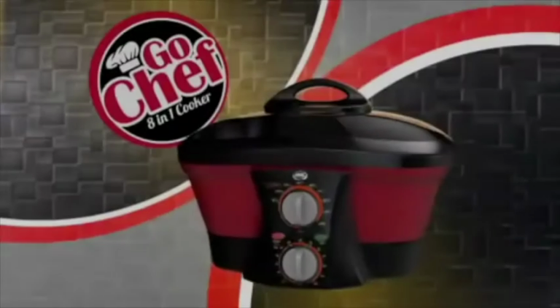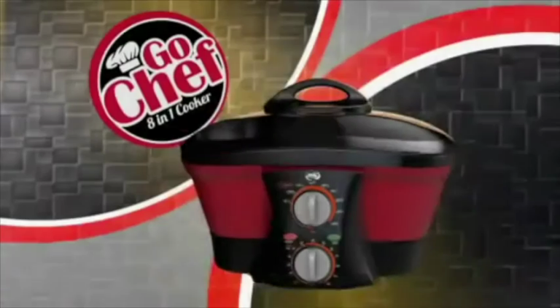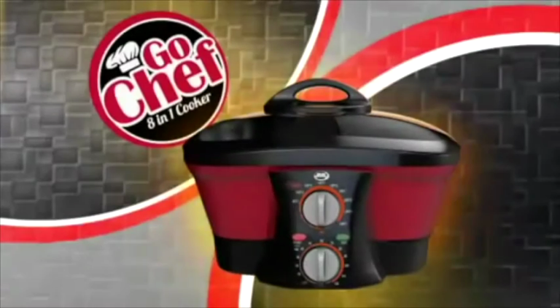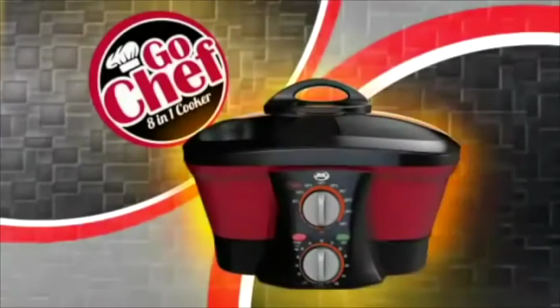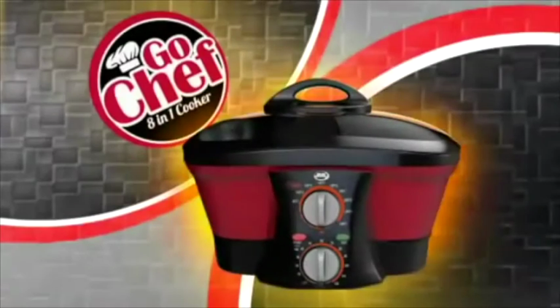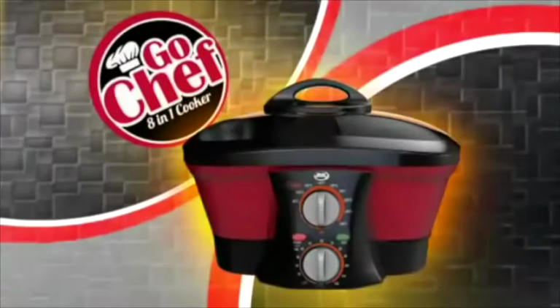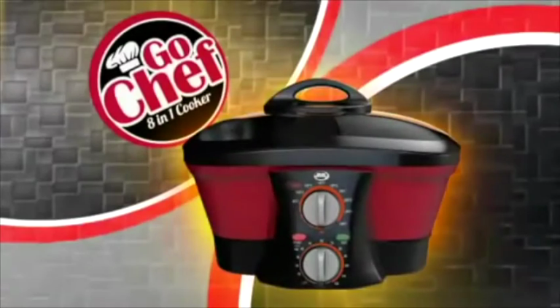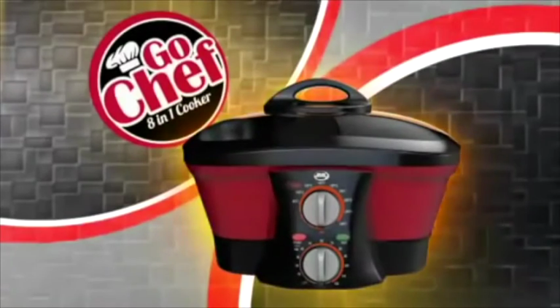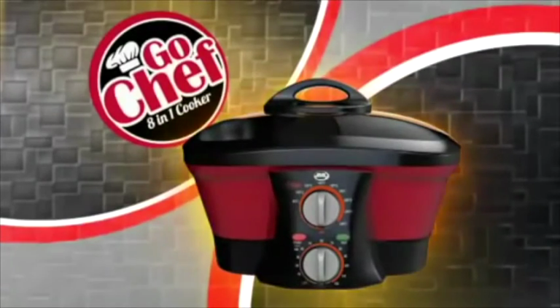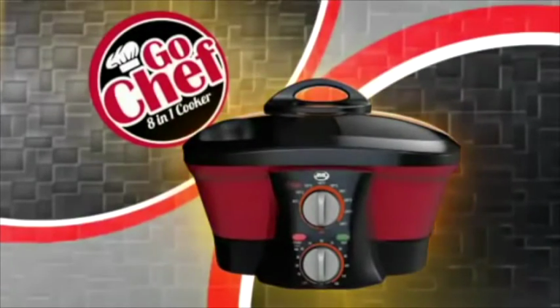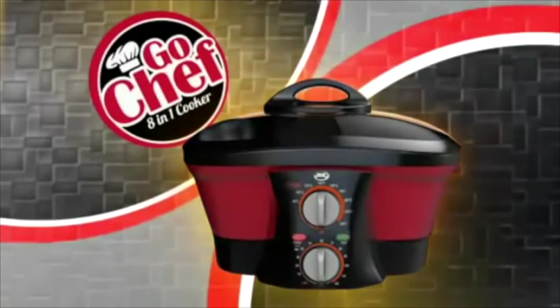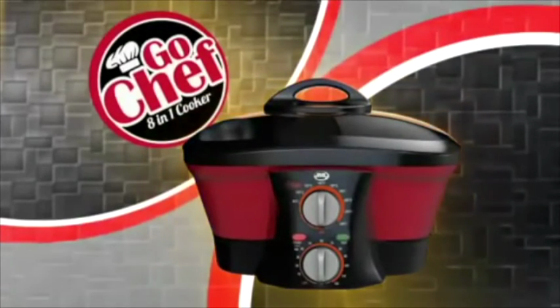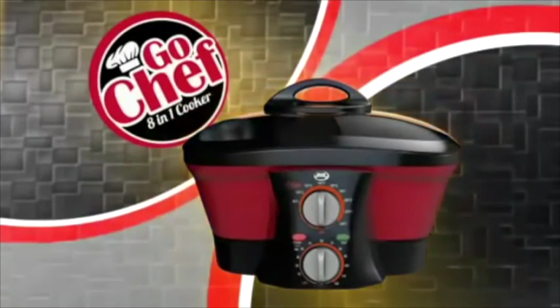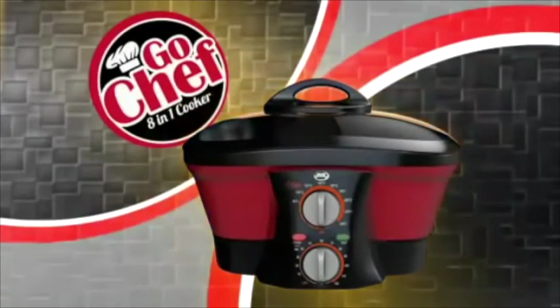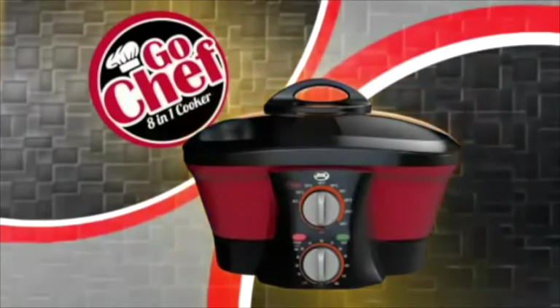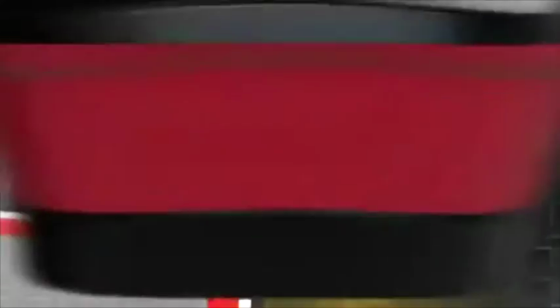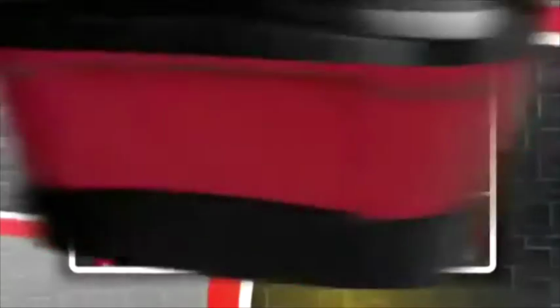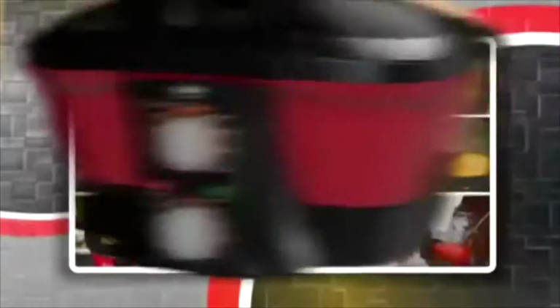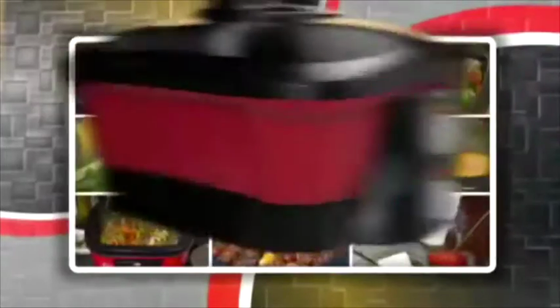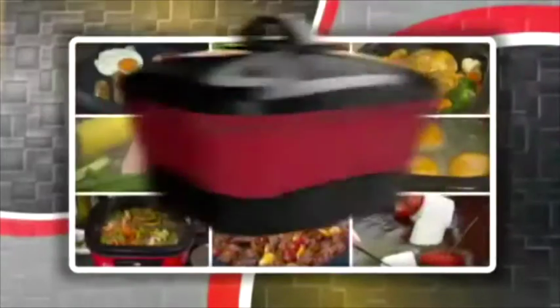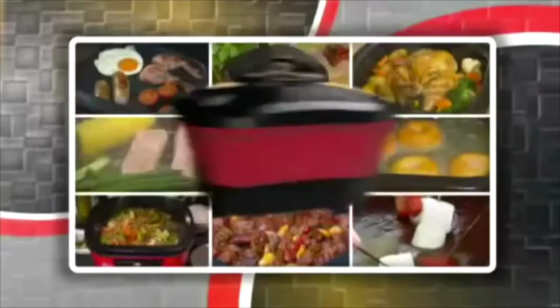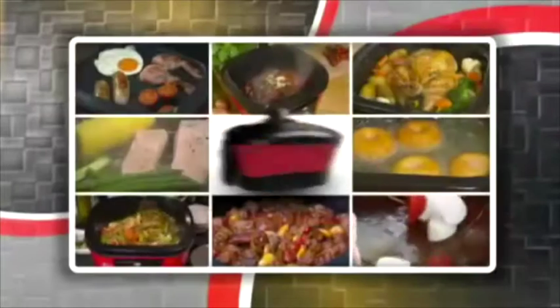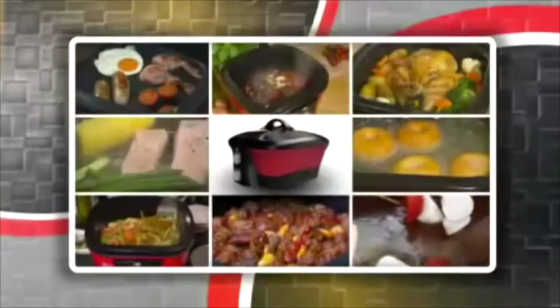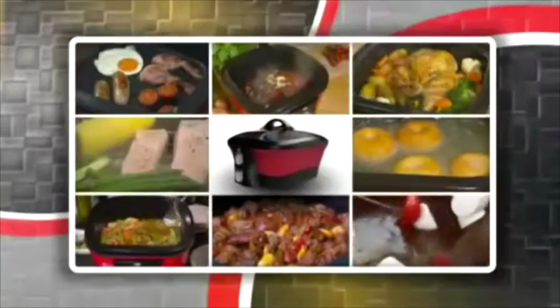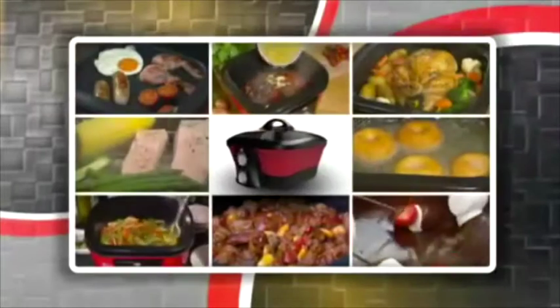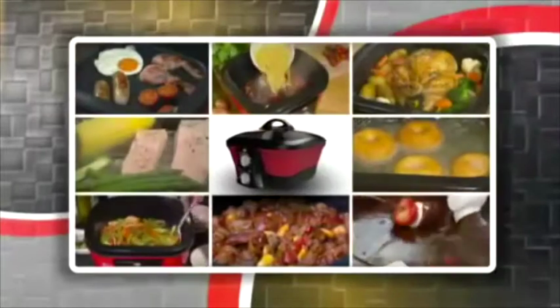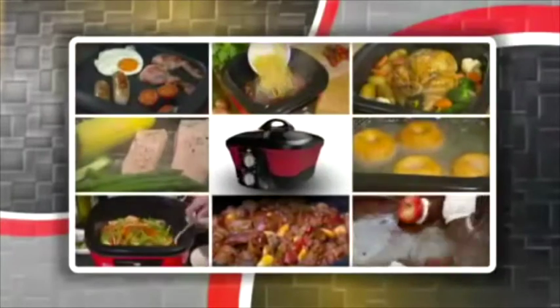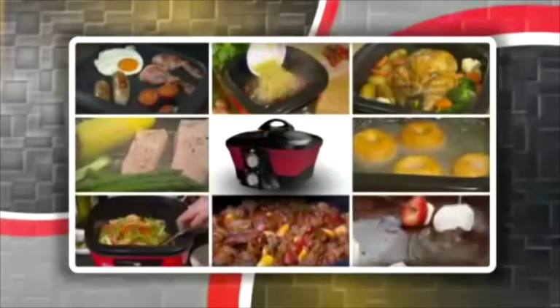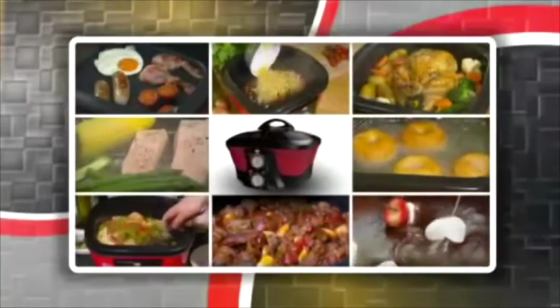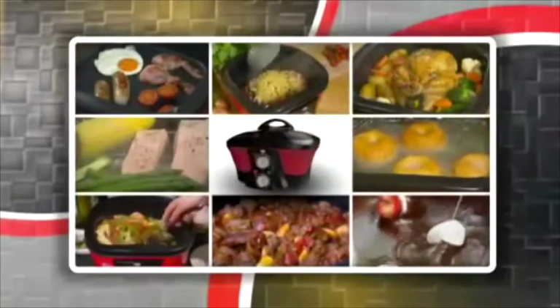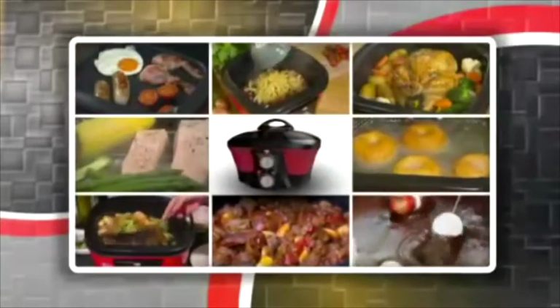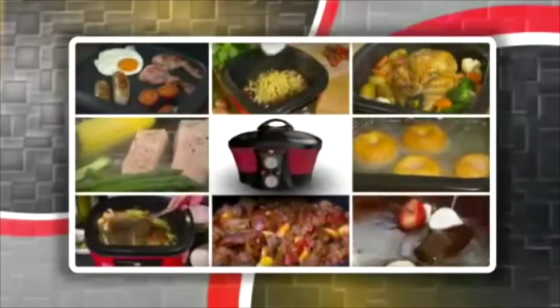Introducing JML, the amazing 8-in-1 multi-cooker, new from GoChef.